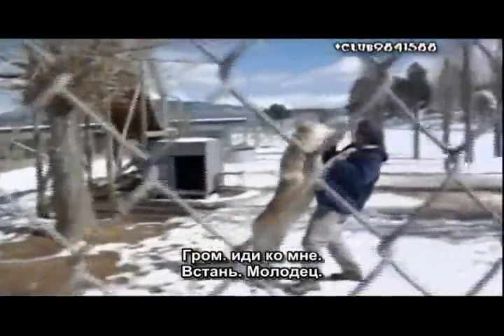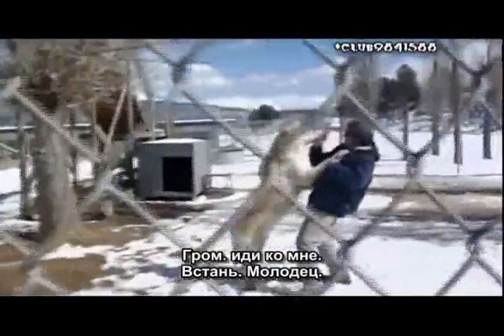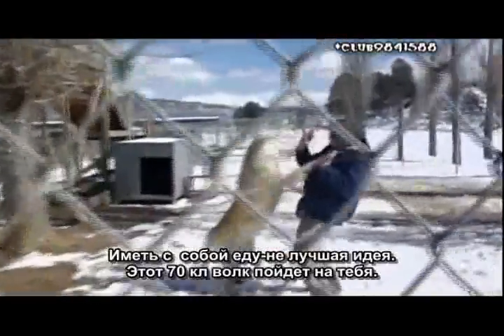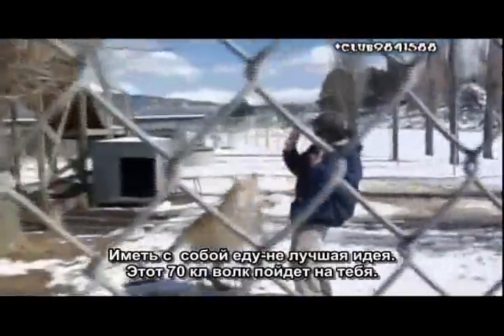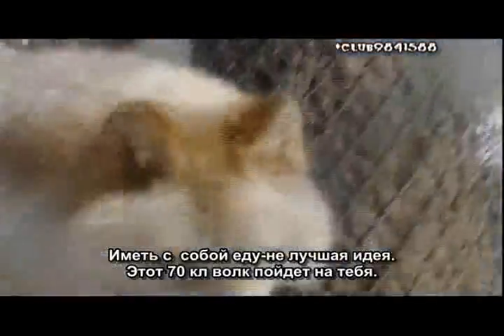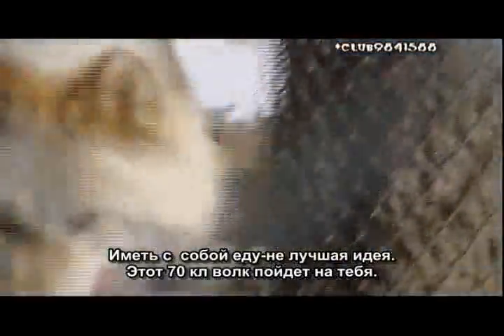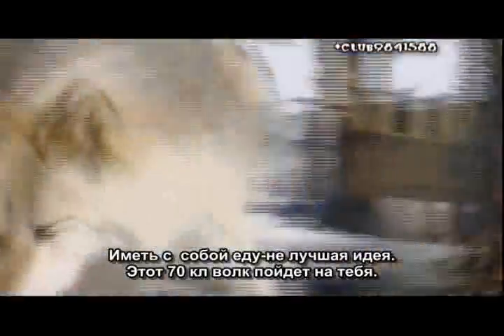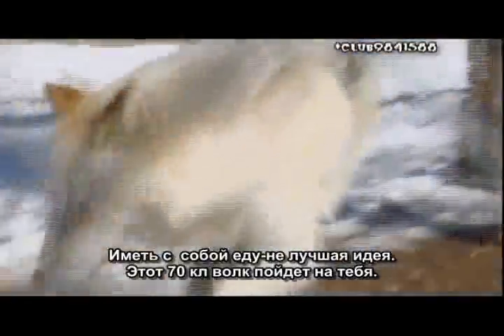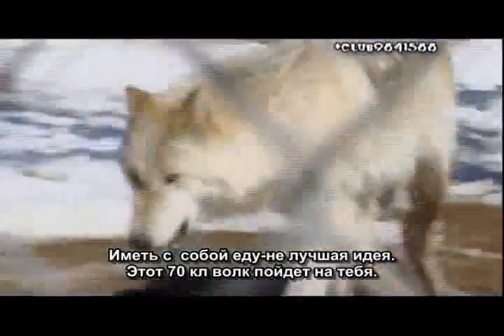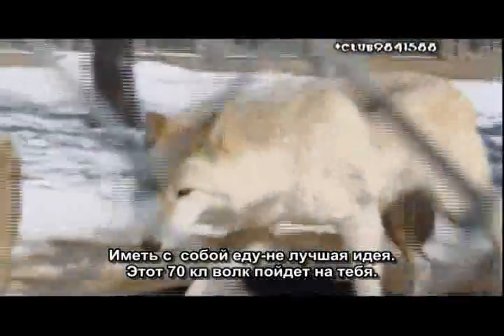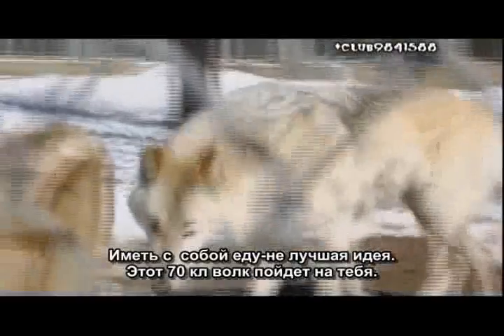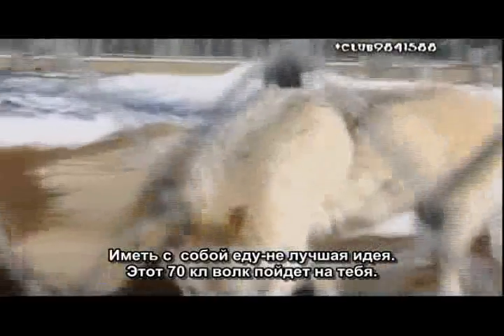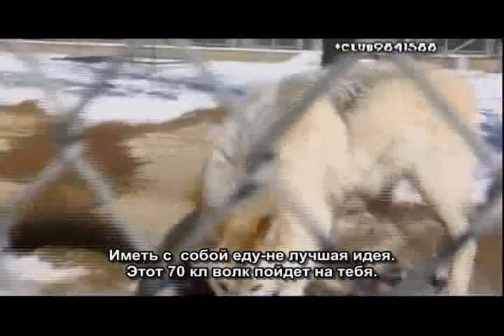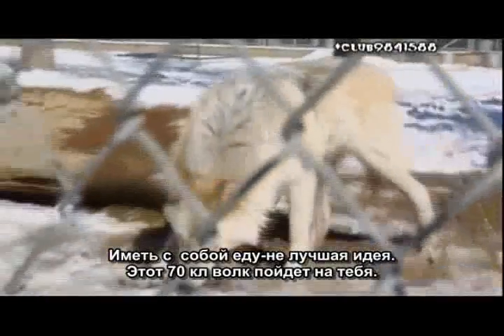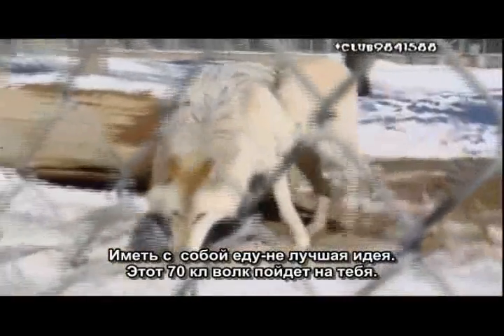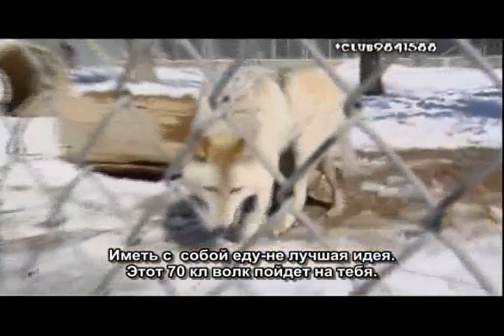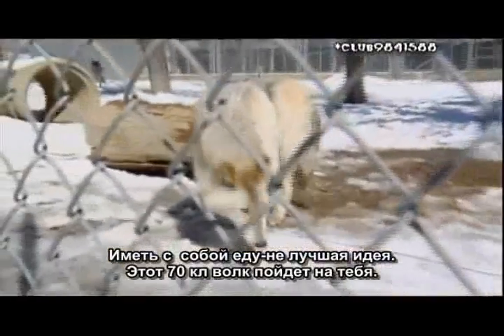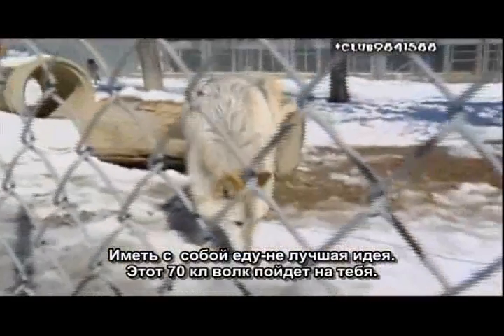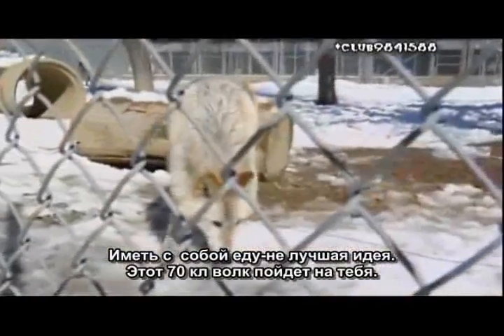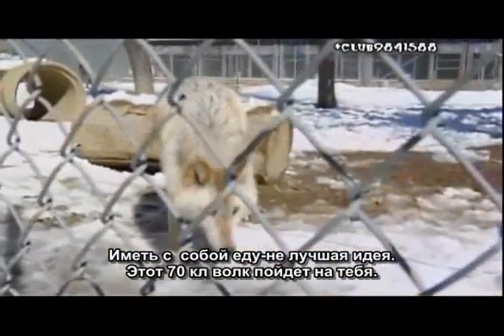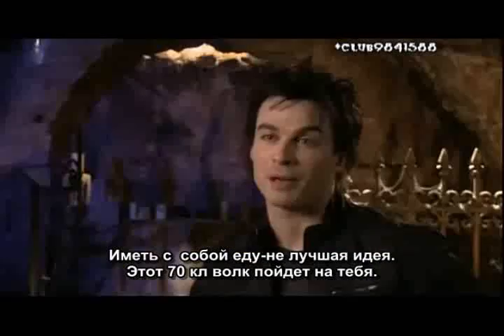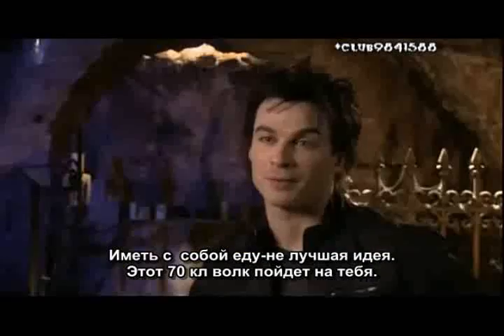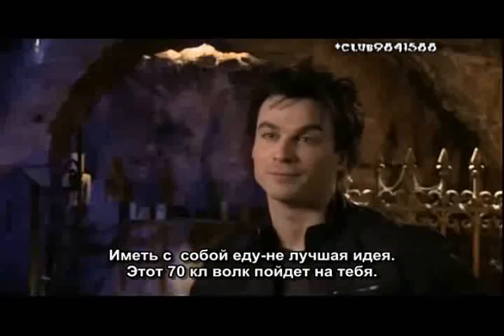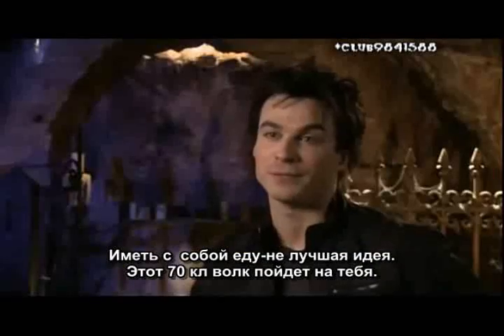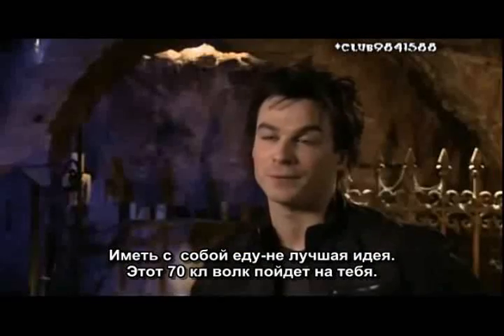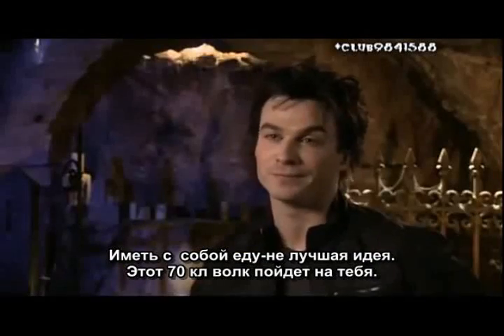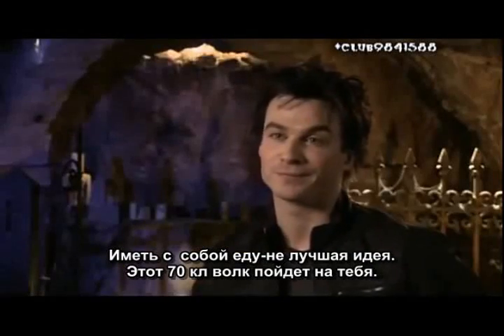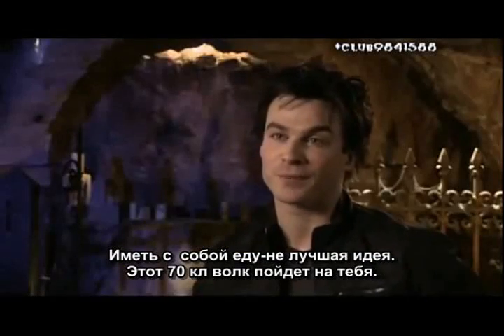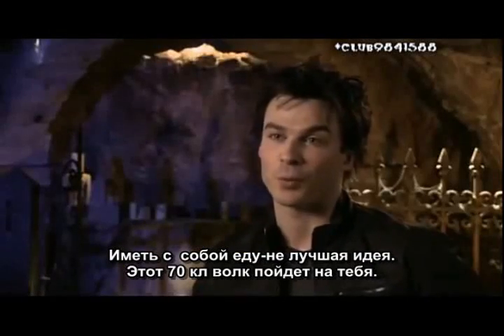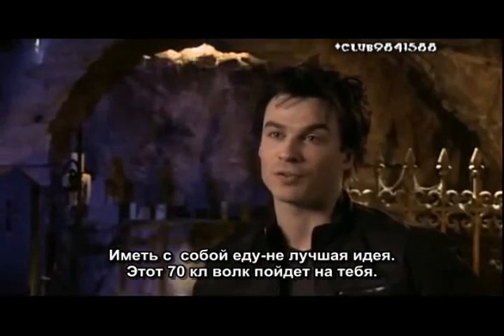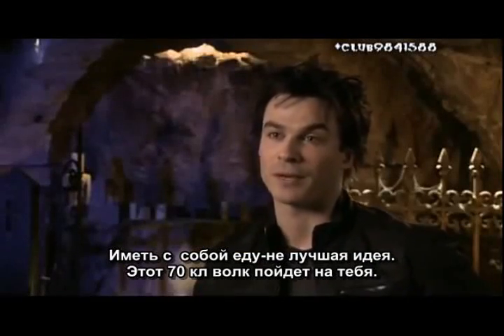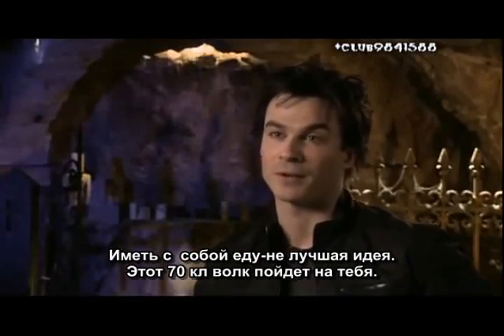If you, for some reason, have food on you, let's just say it's not a good idea to have a 150-pound wolf coming at you.